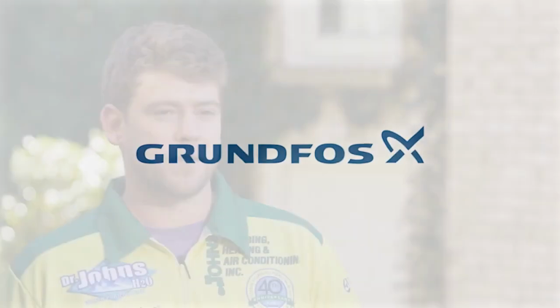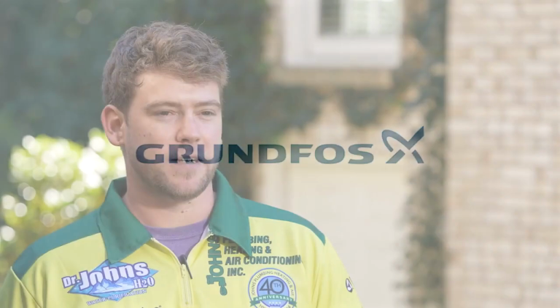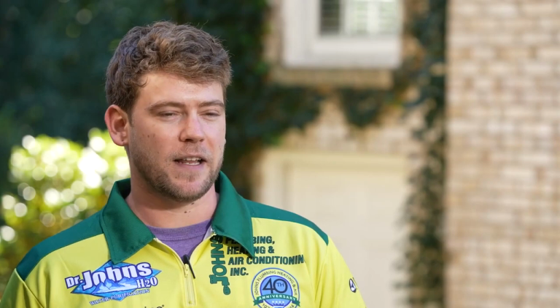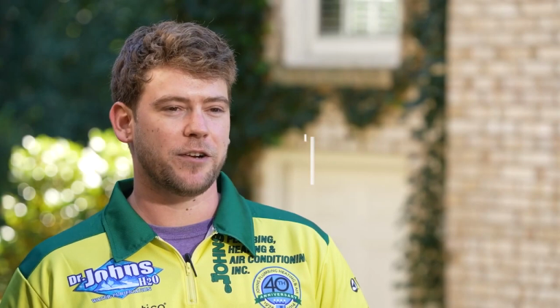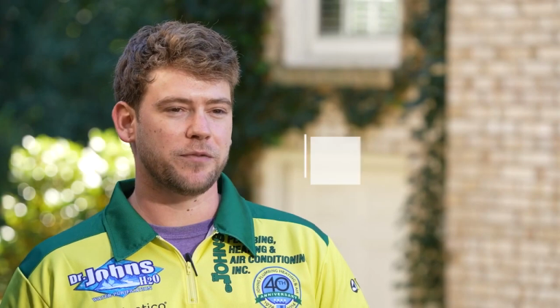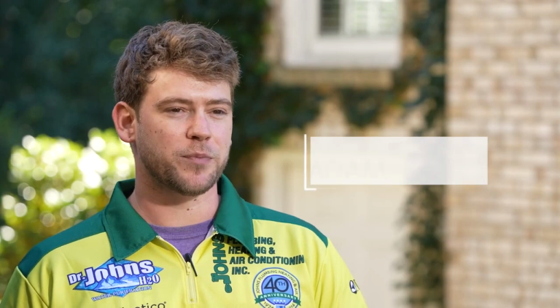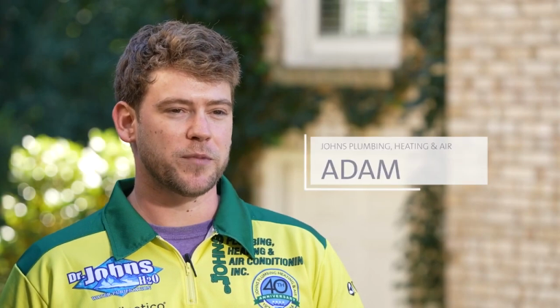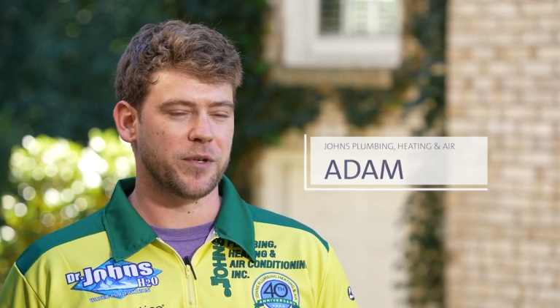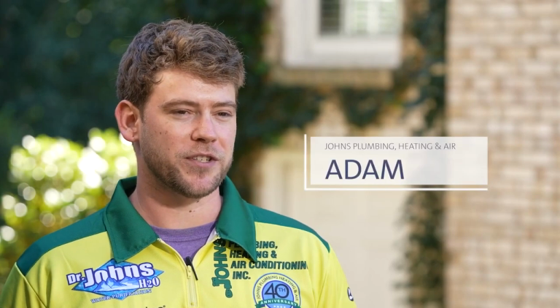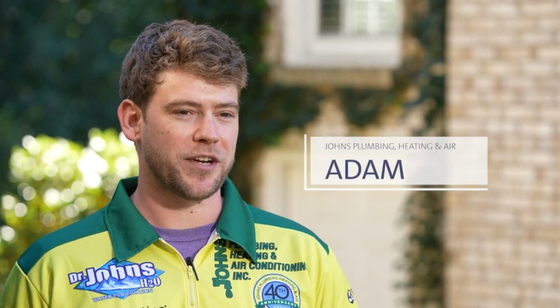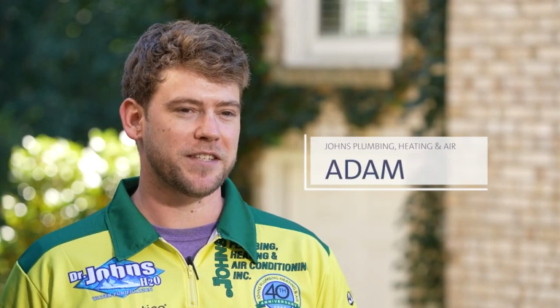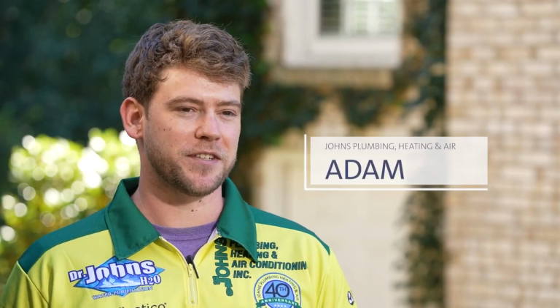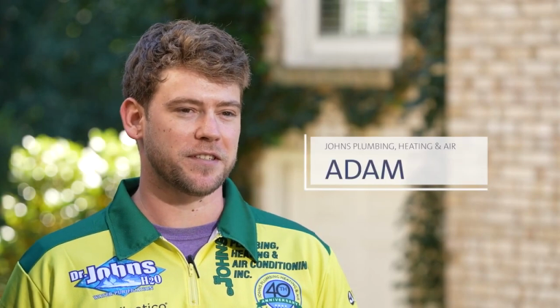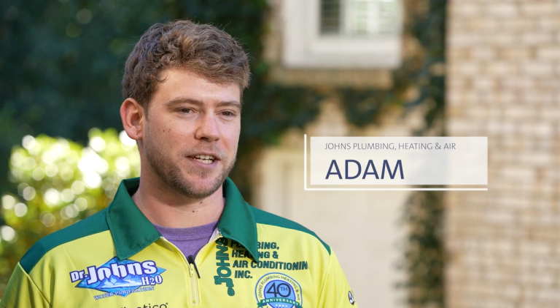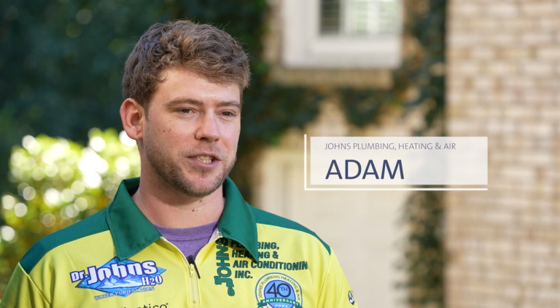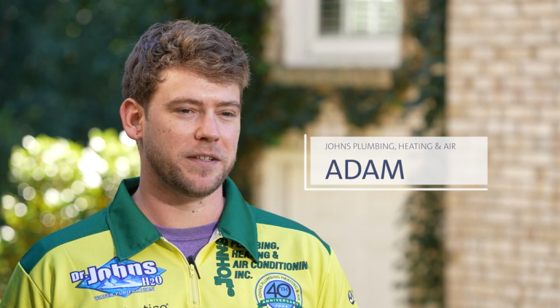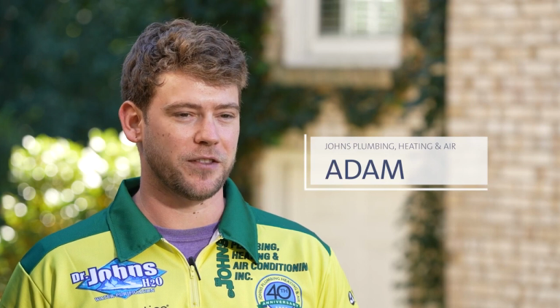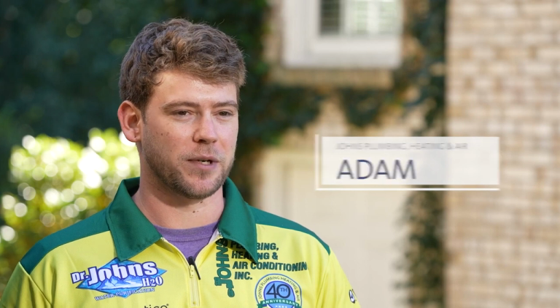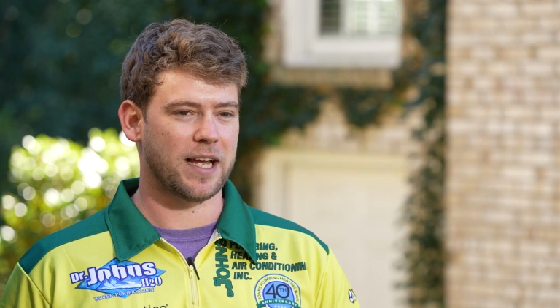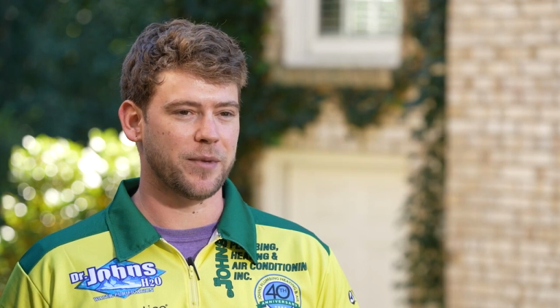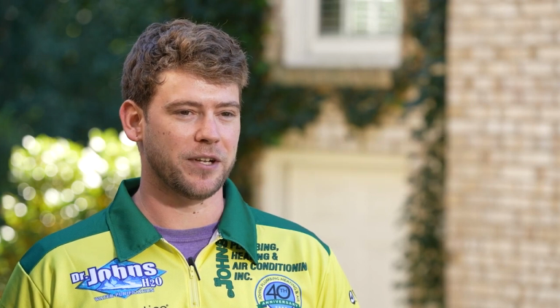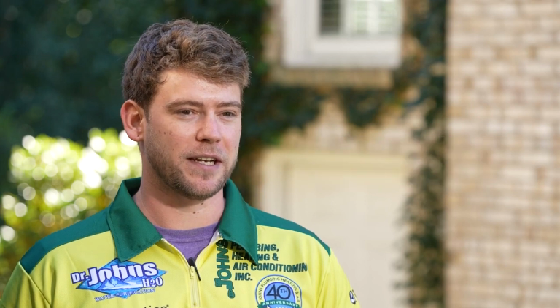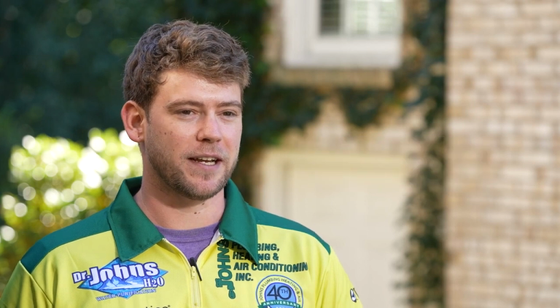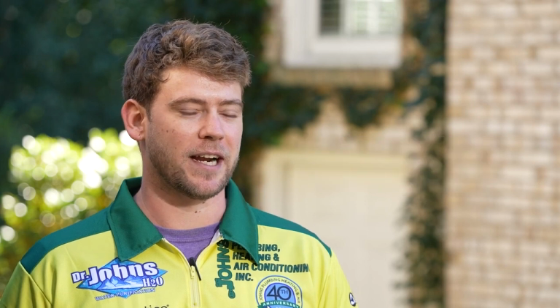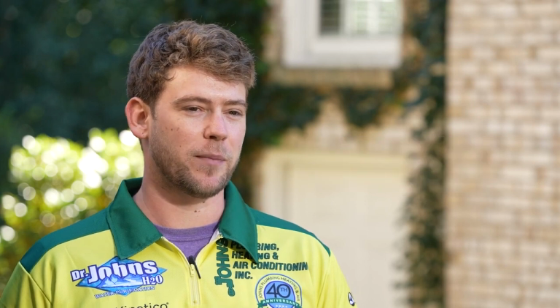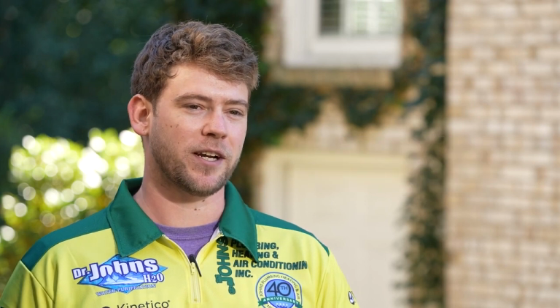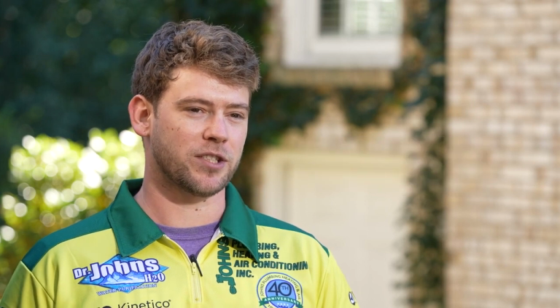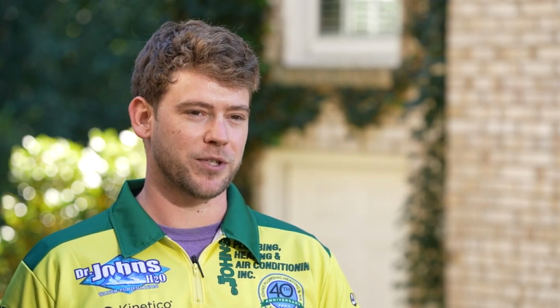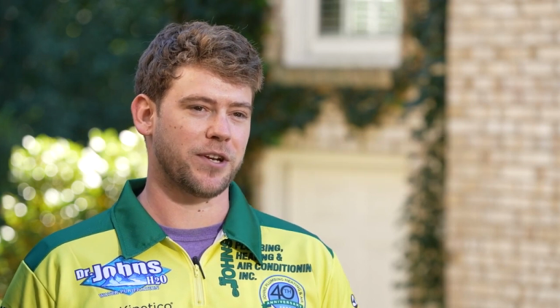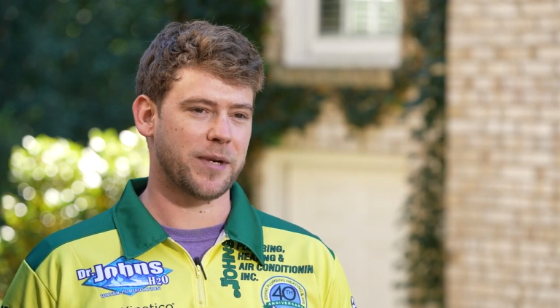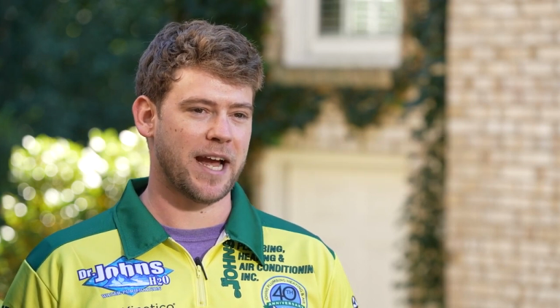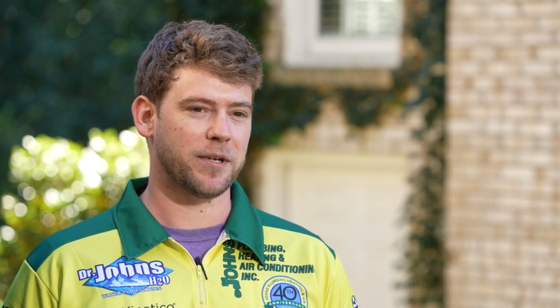I like Grundfoss pumps because of their ease of installation, their reliability, and I know my customers are going to be happy.